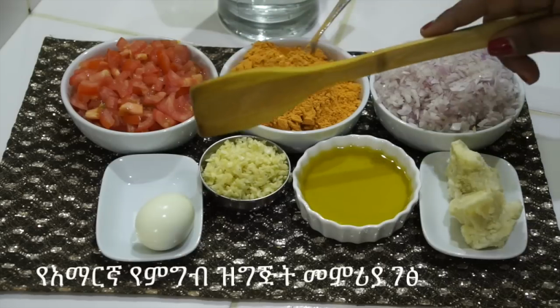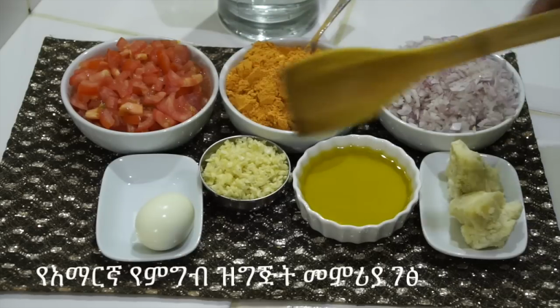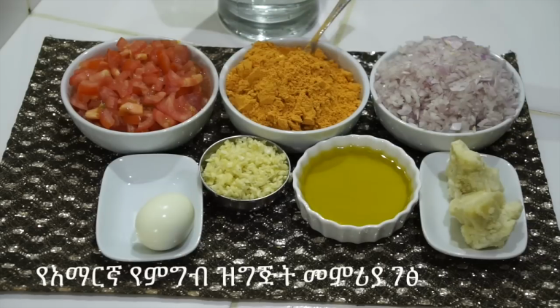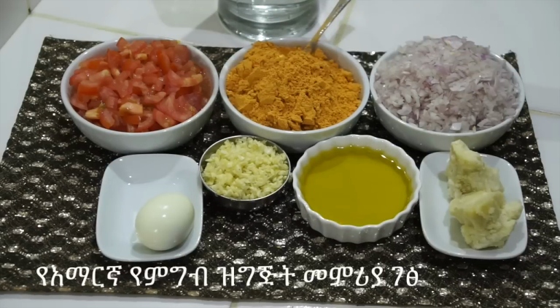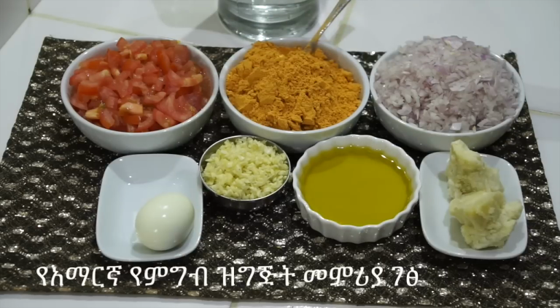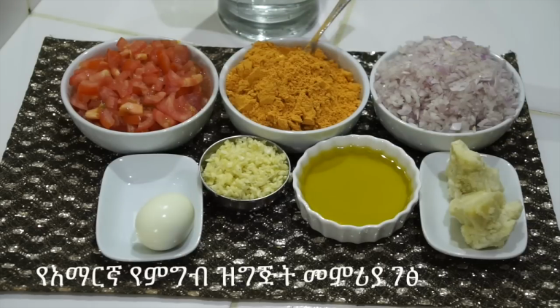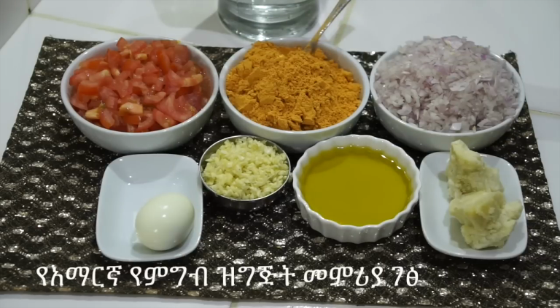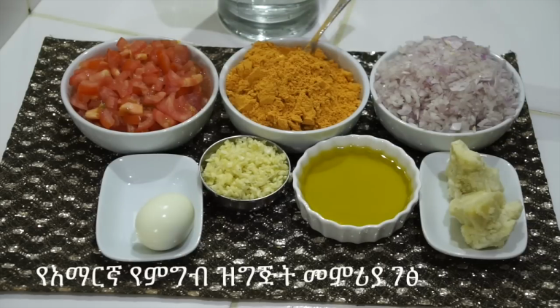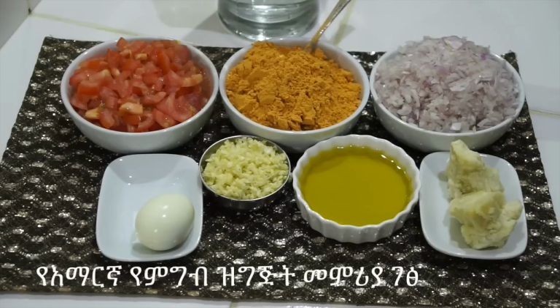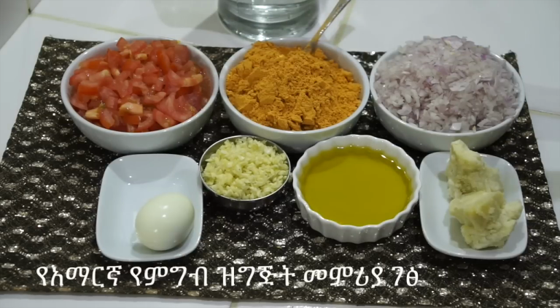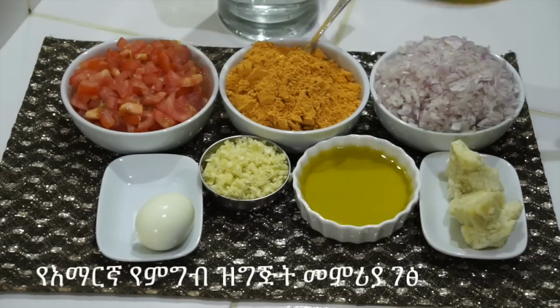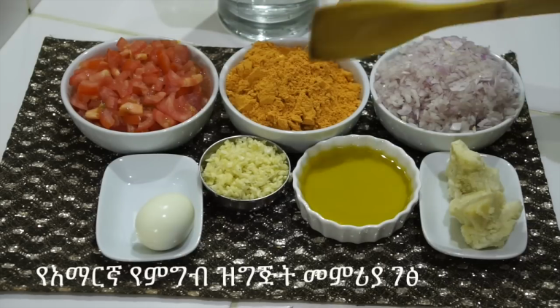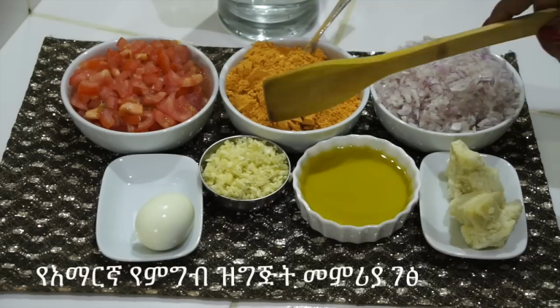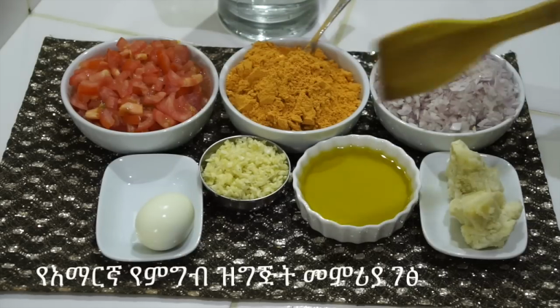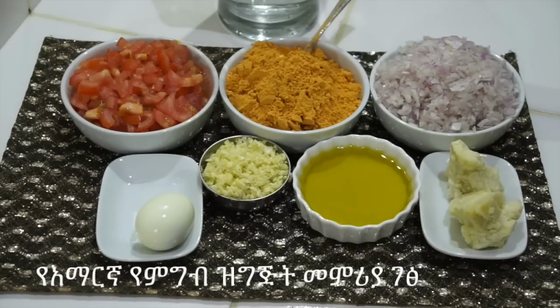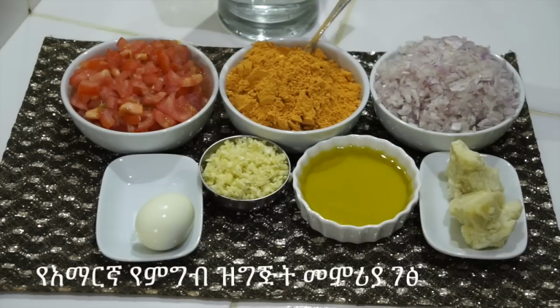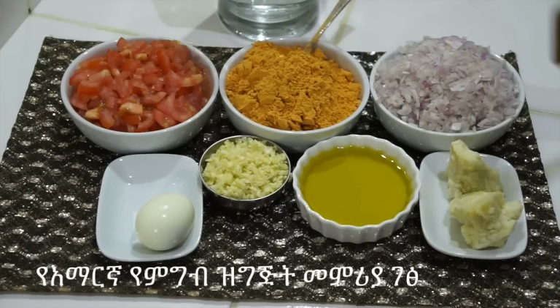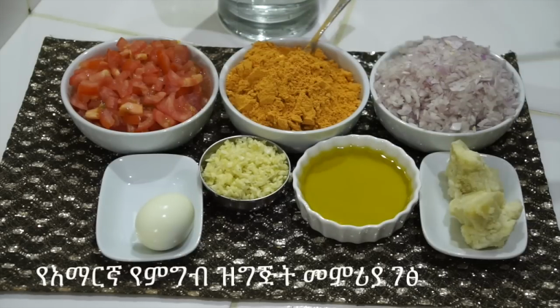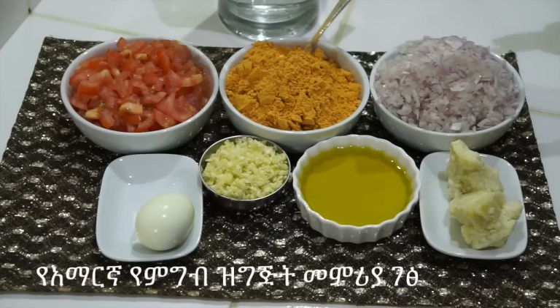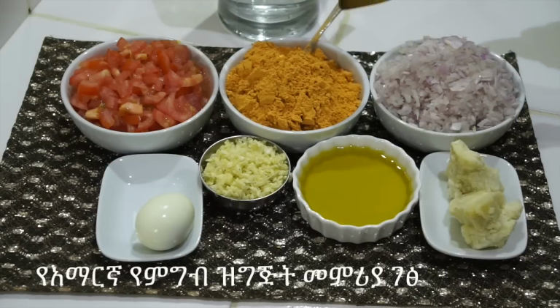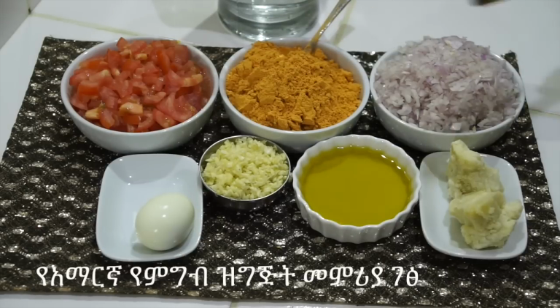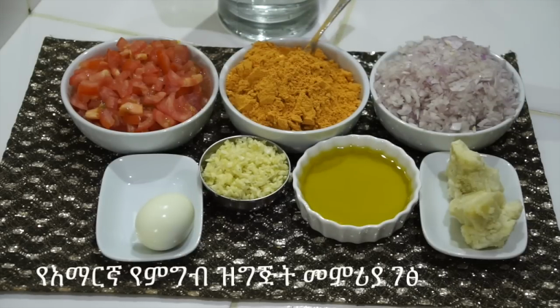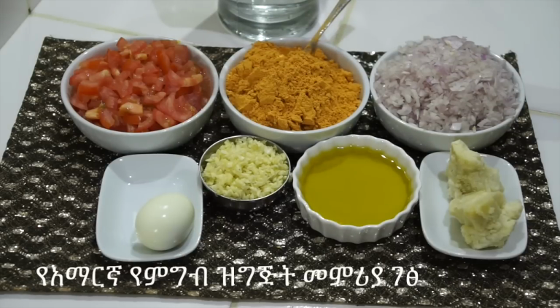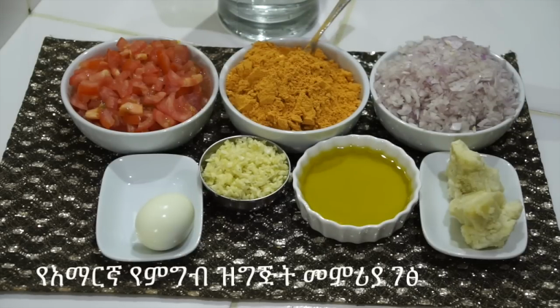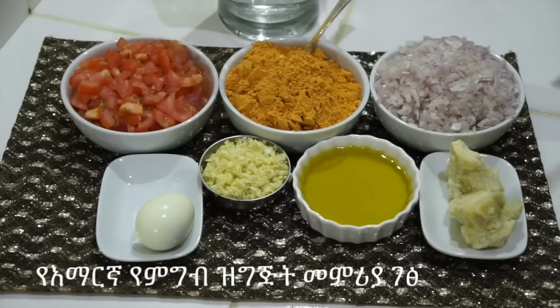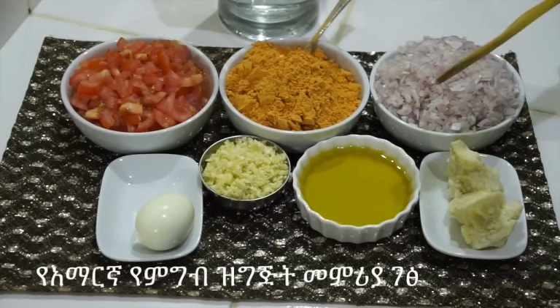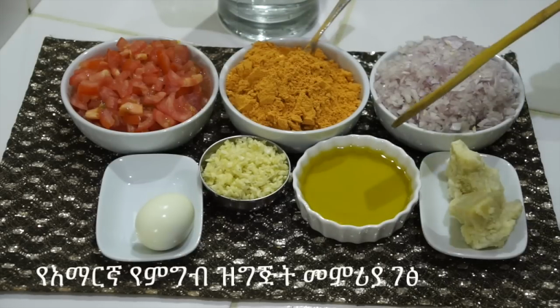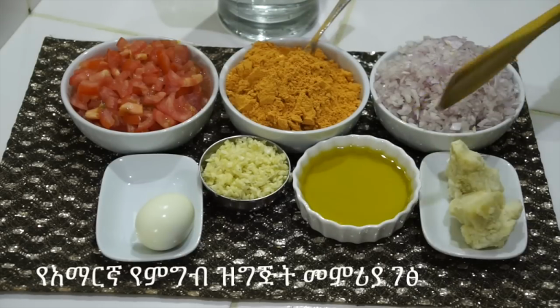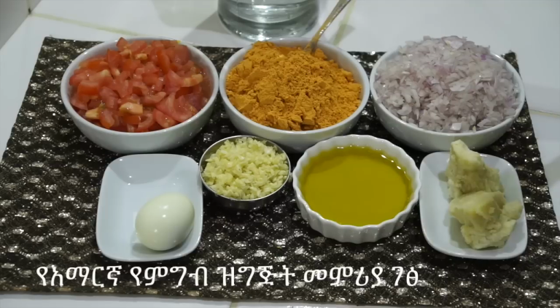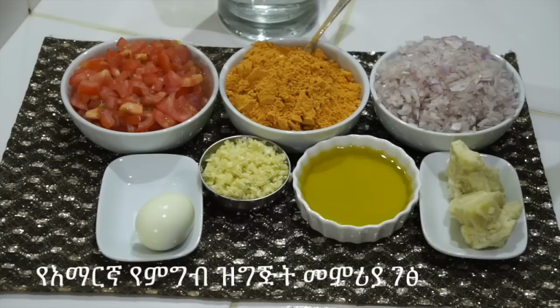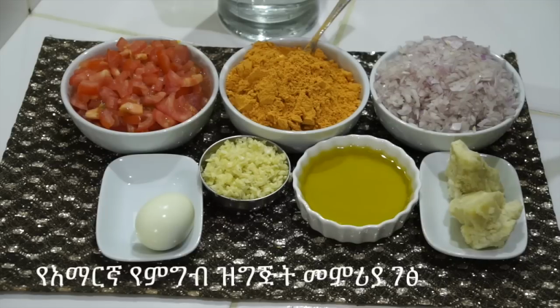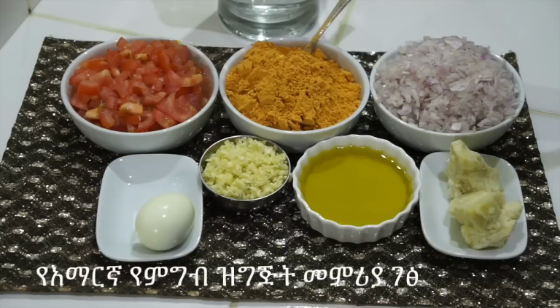This is an easy one. We use water, oil, and milk.